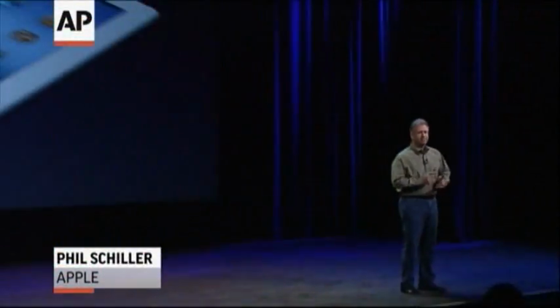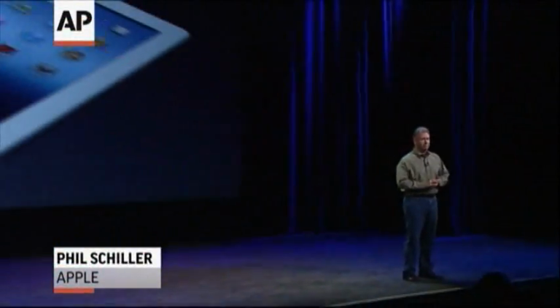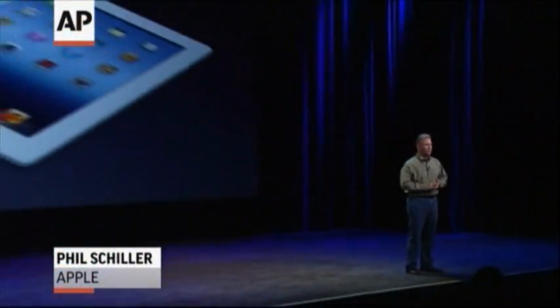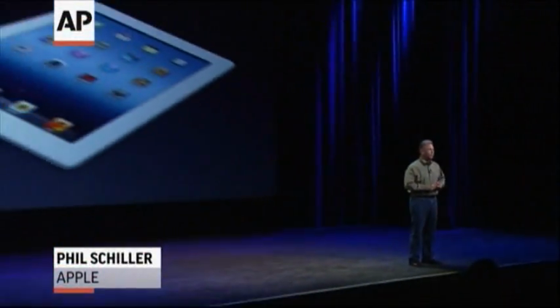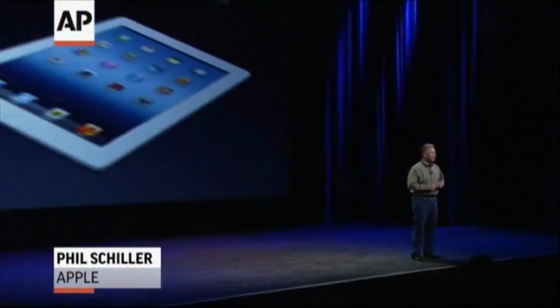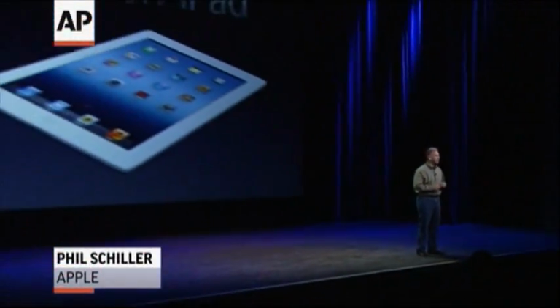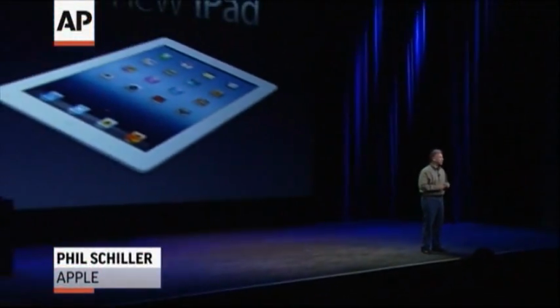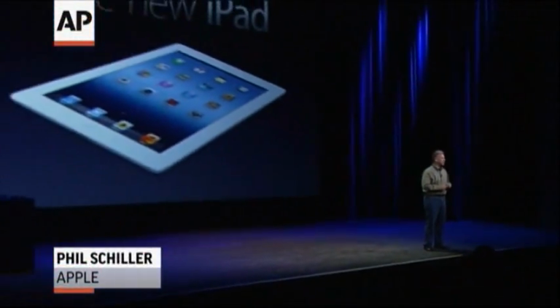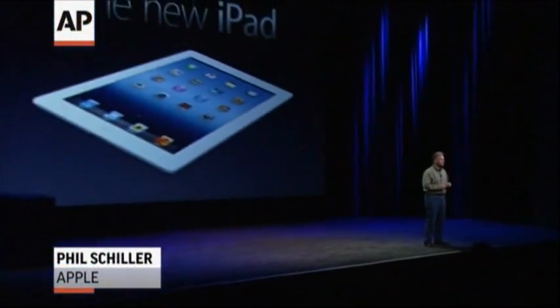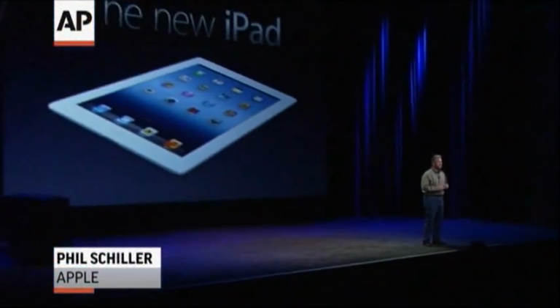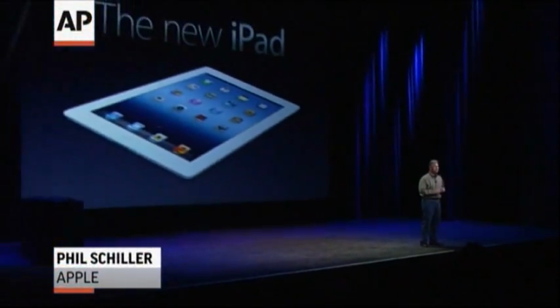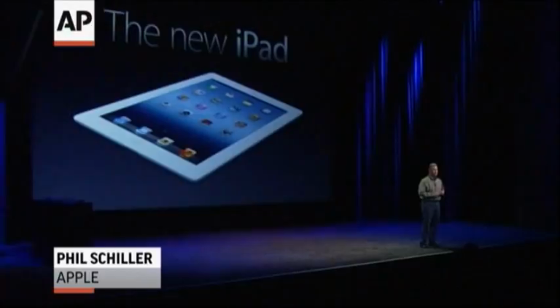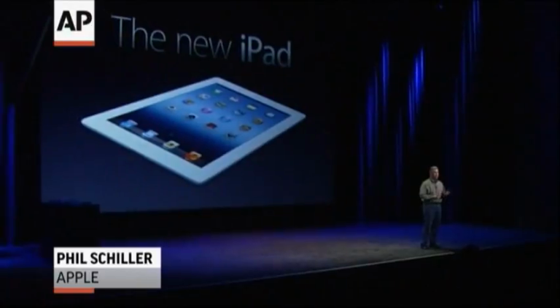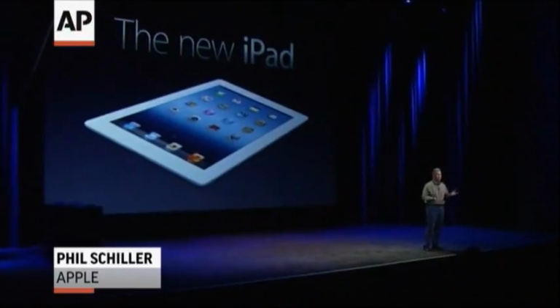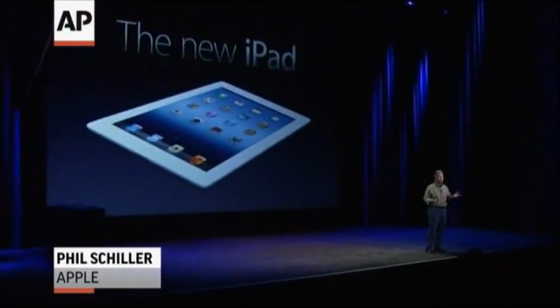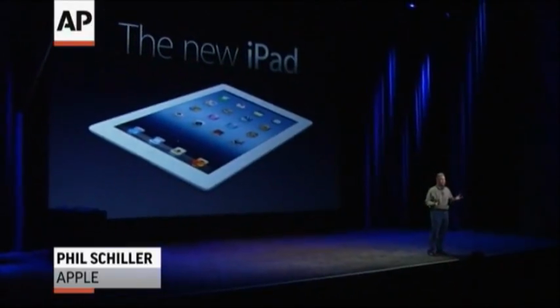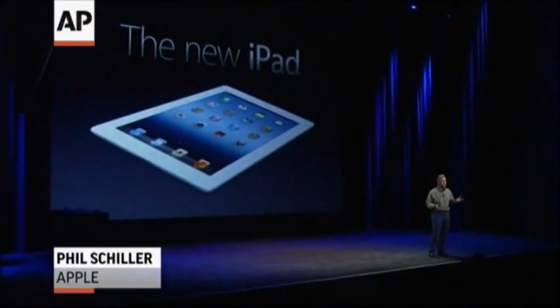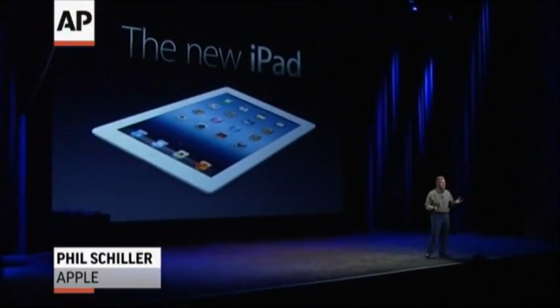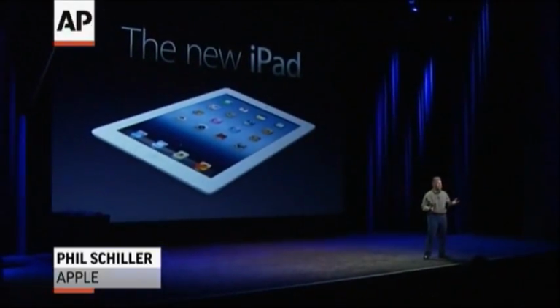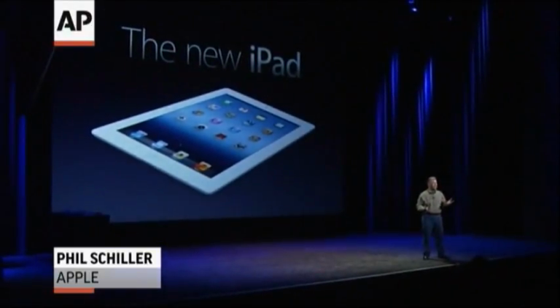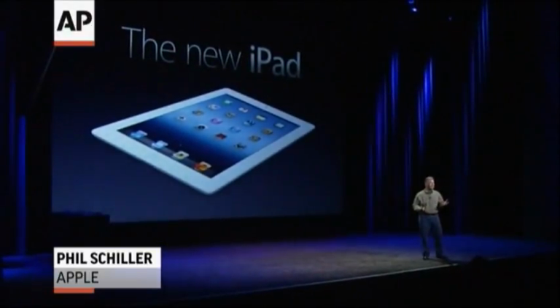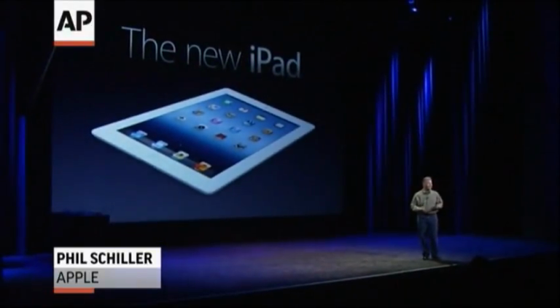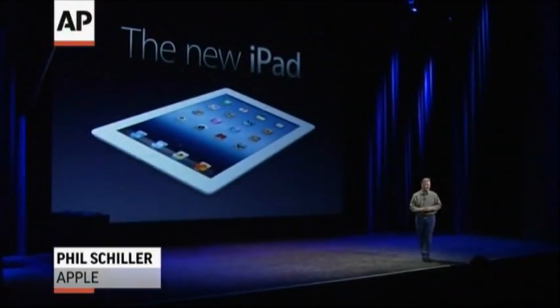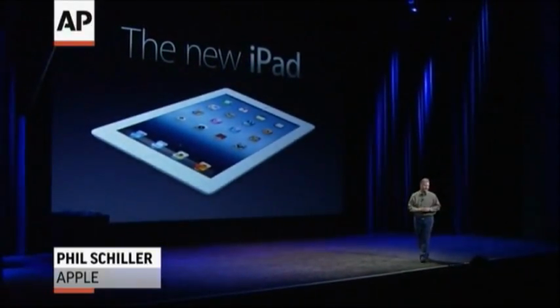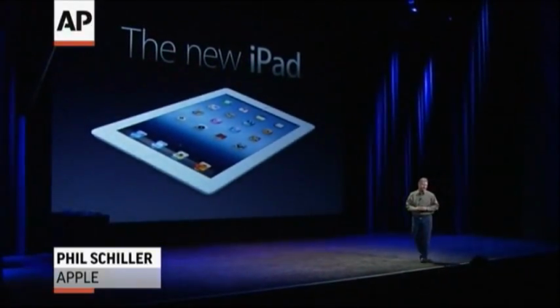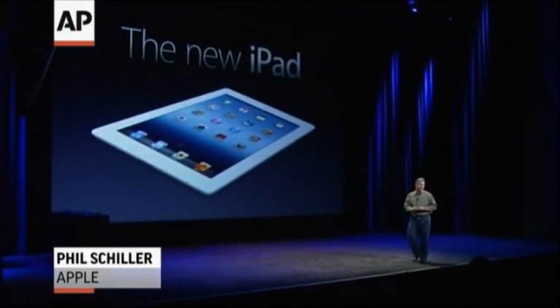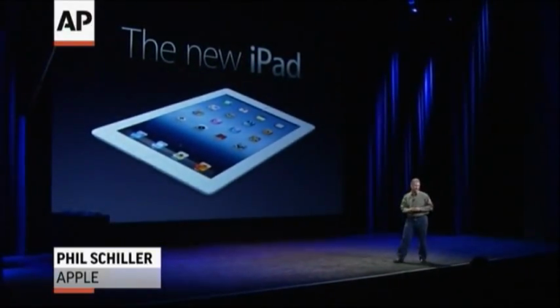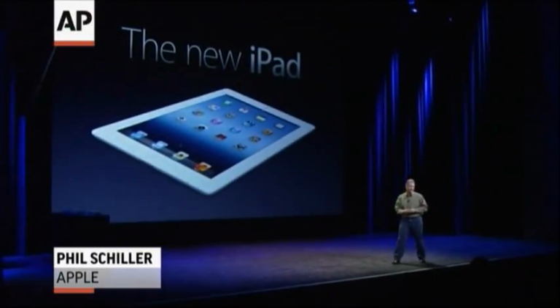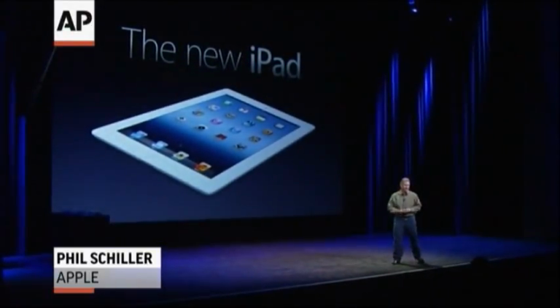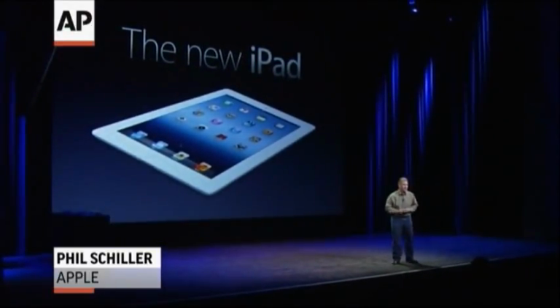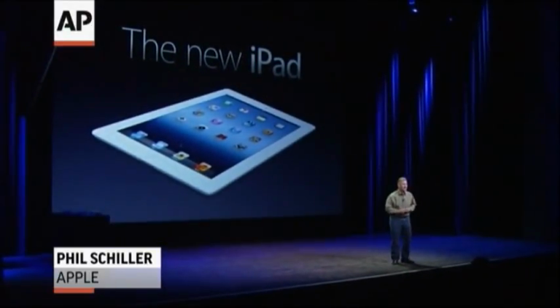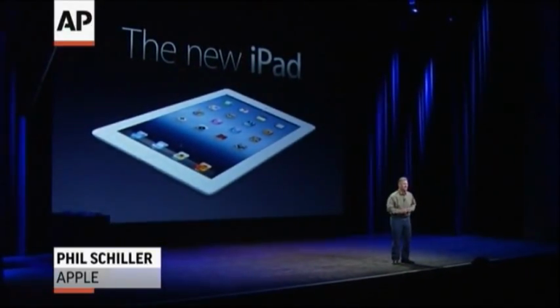Well, good morning, everyone. Did you want to know about the new iPad? I'm glad.